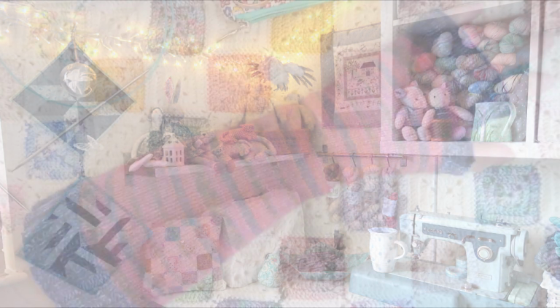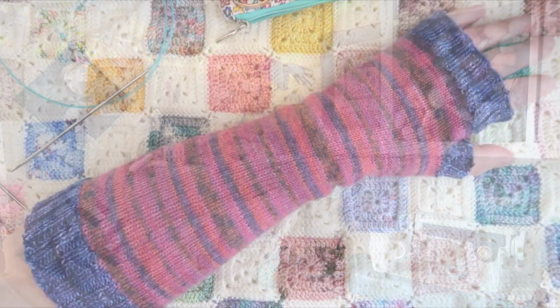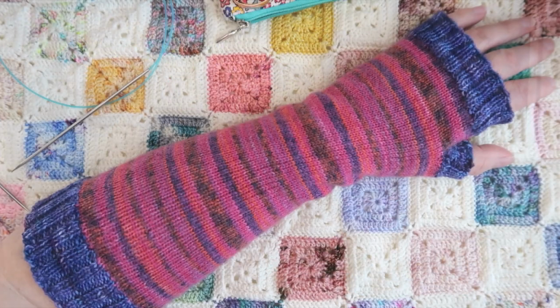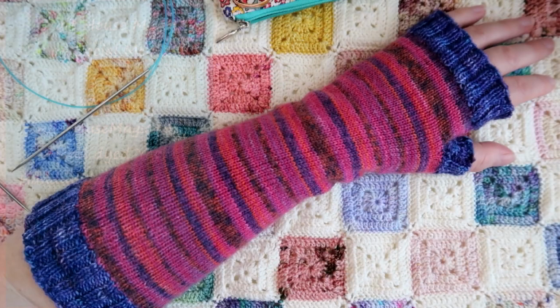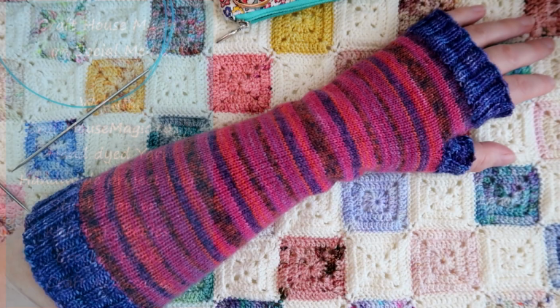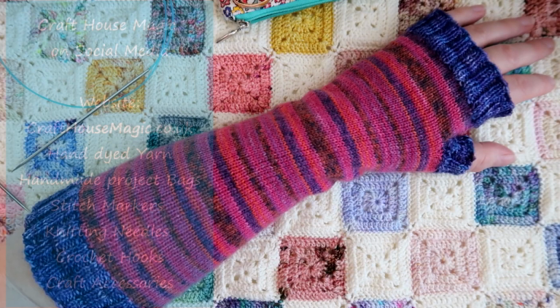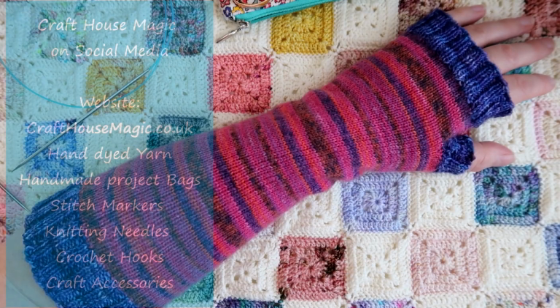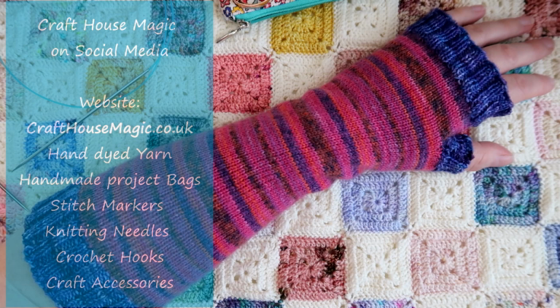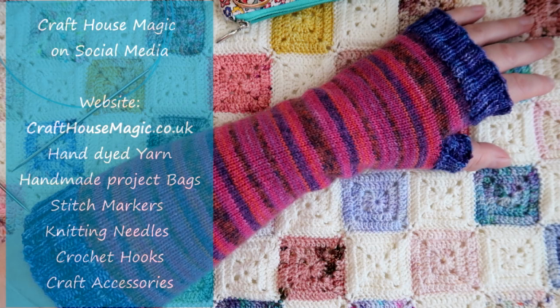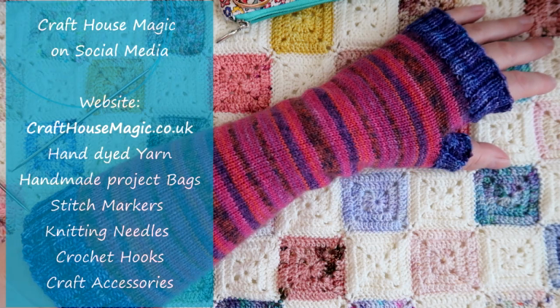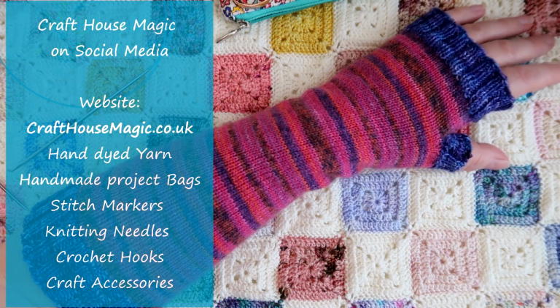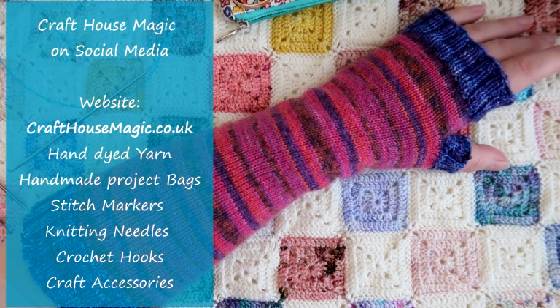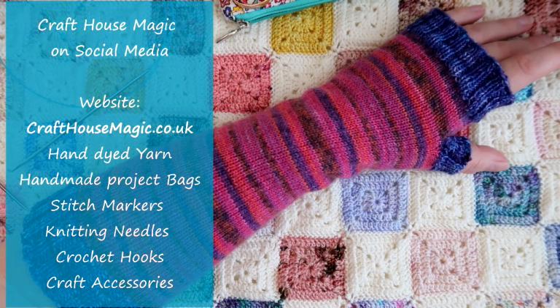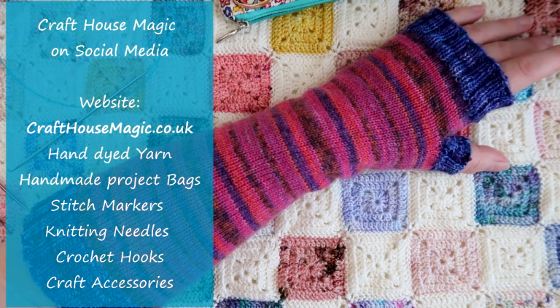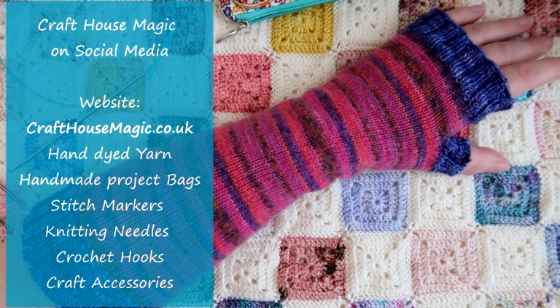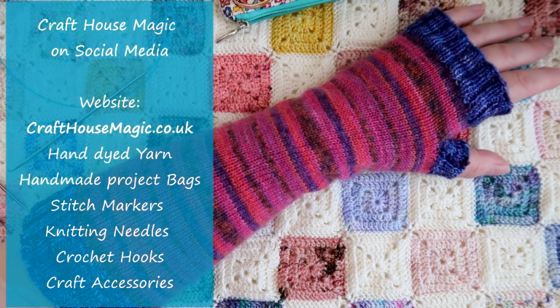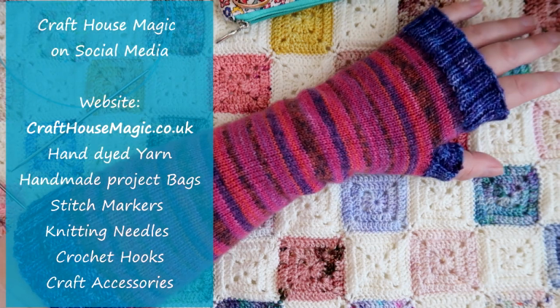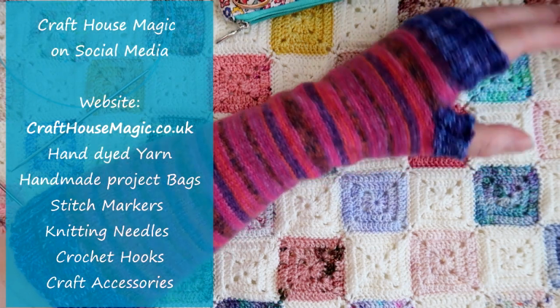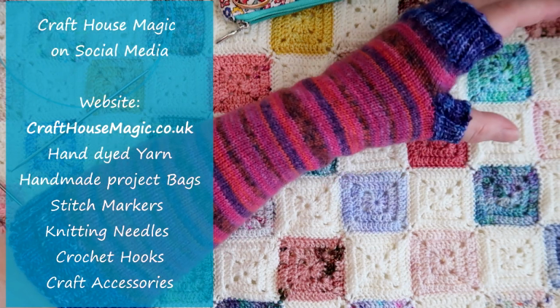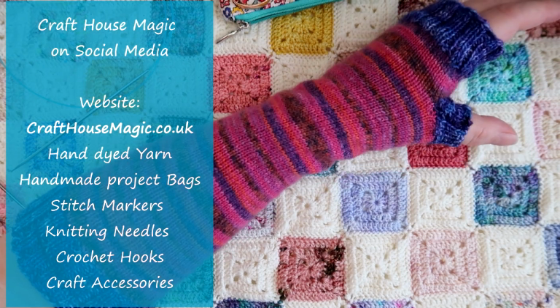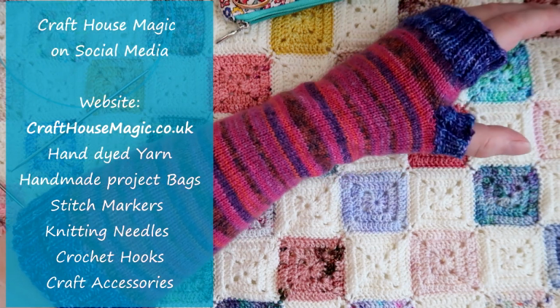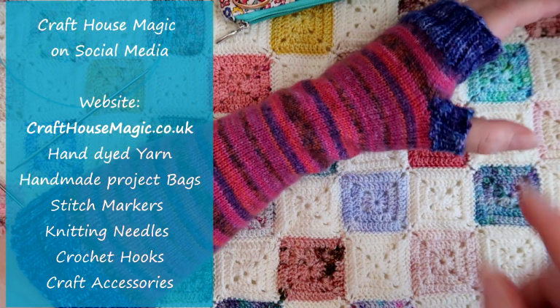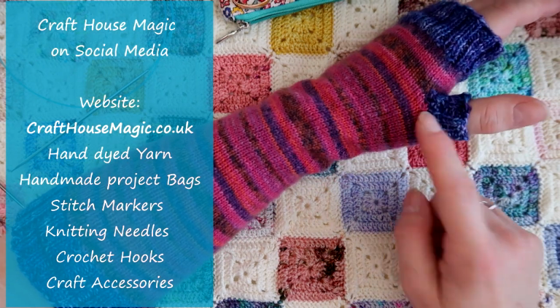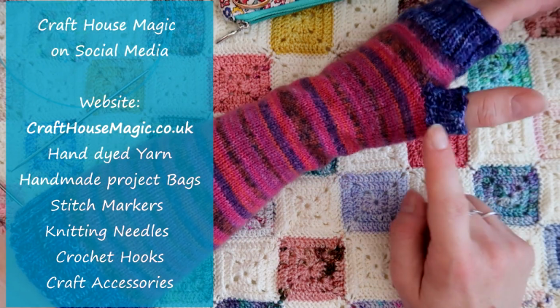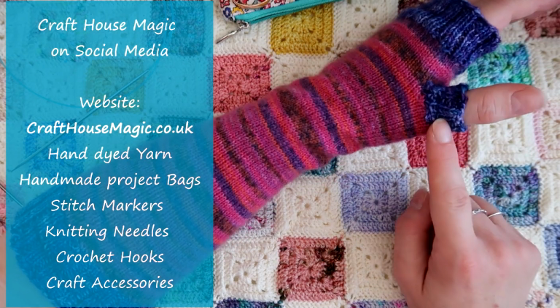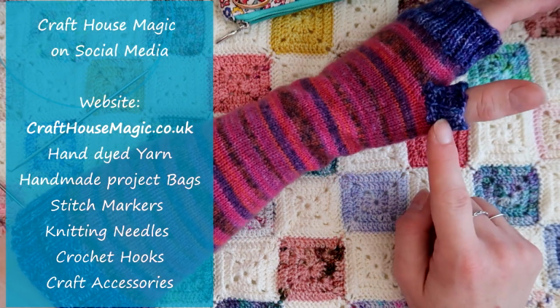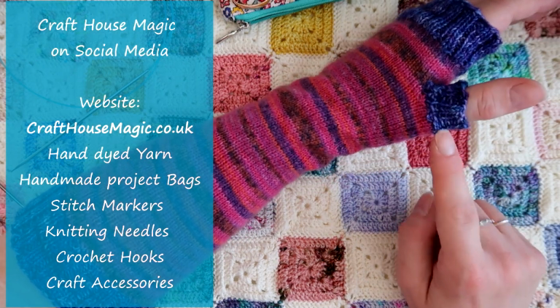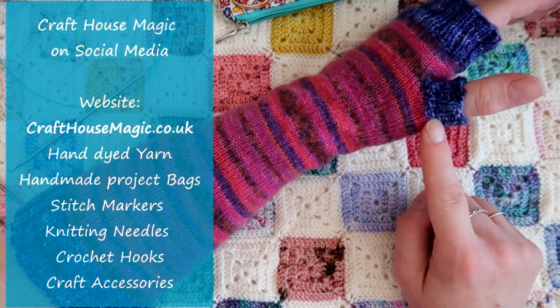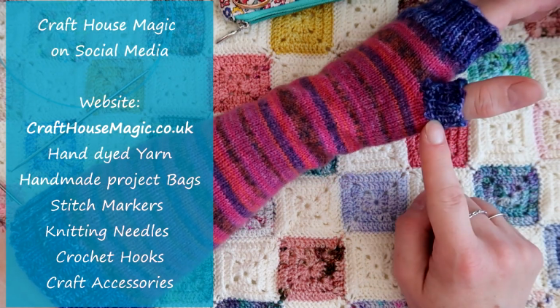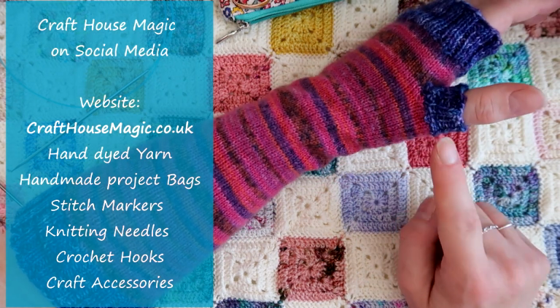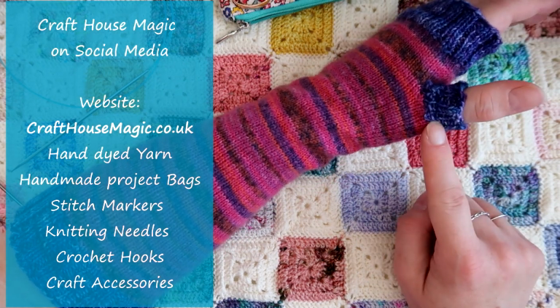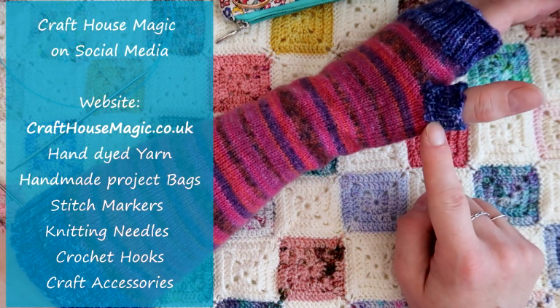Hello, welcome to the Craft House Magic Setter Tutorials. My name's Ellie and today I'm going to show you how to do an afterthought thumb.